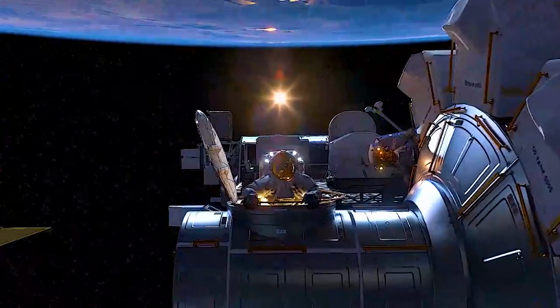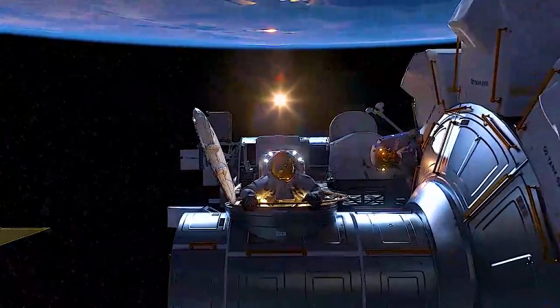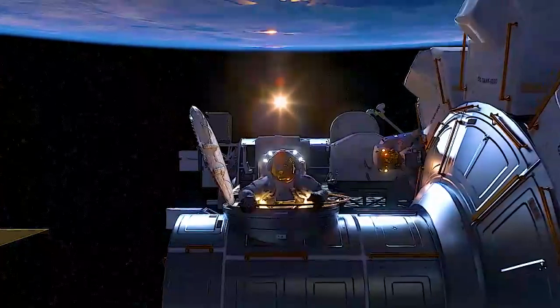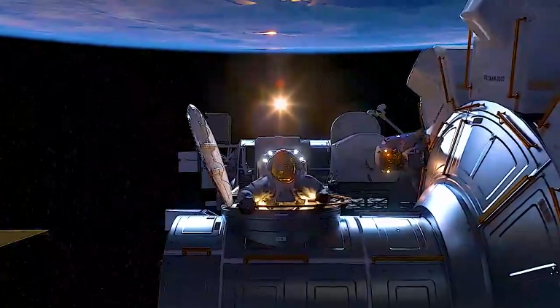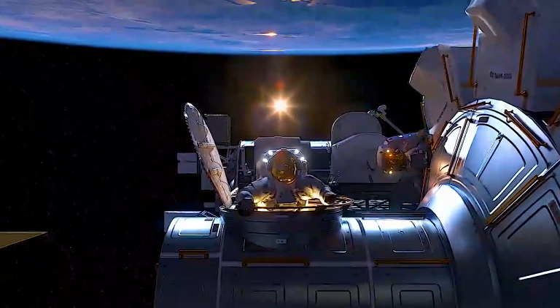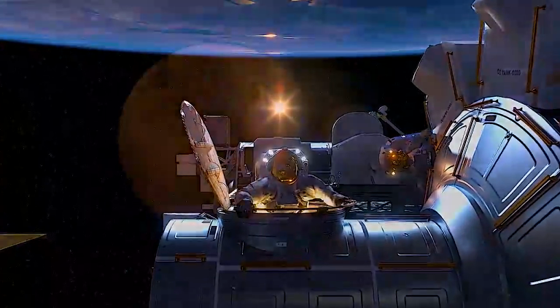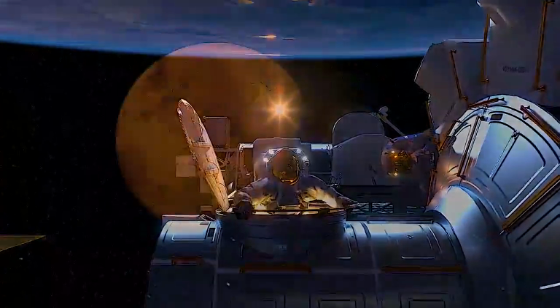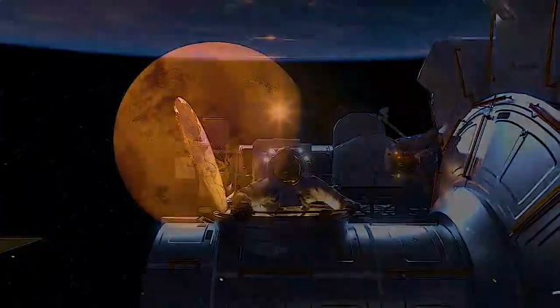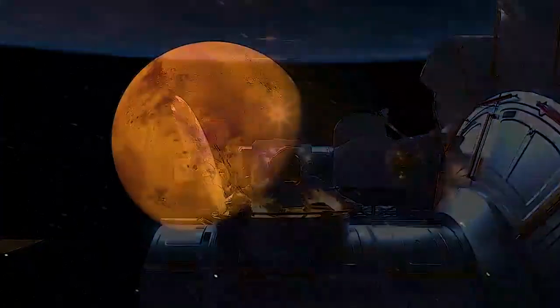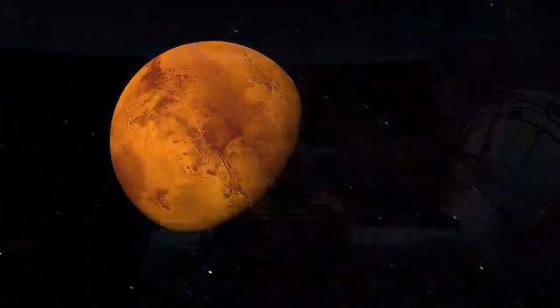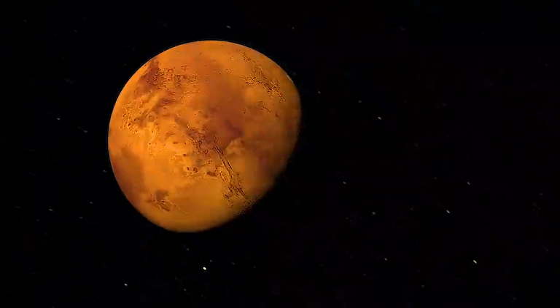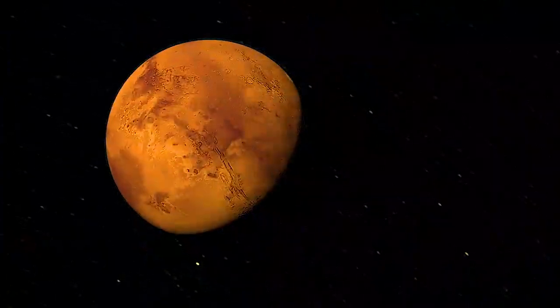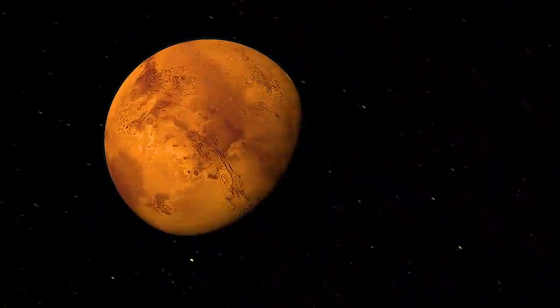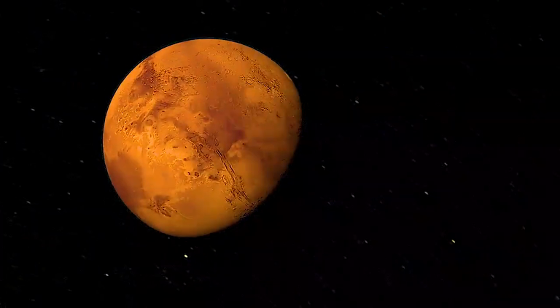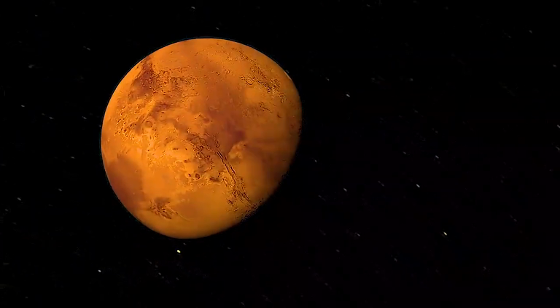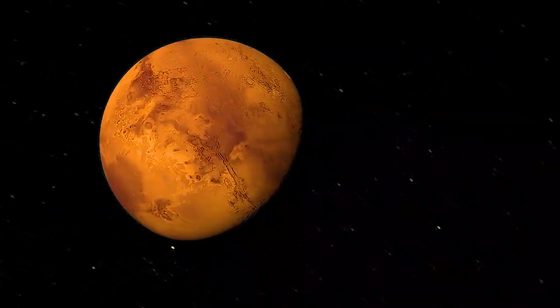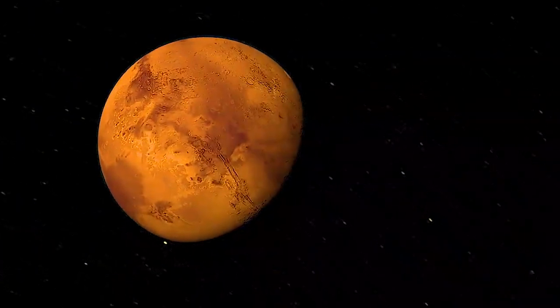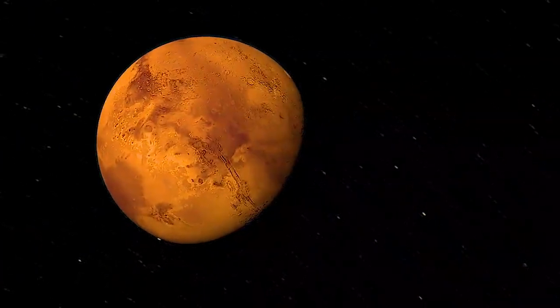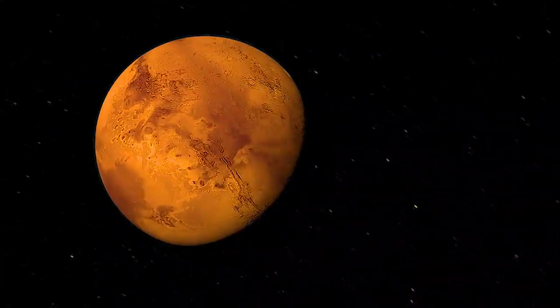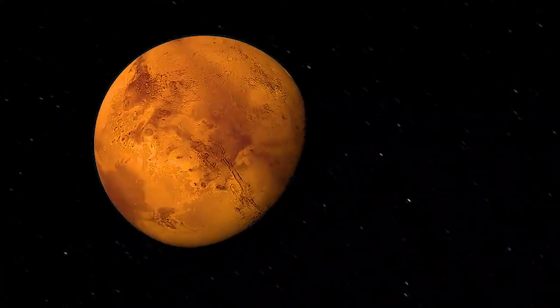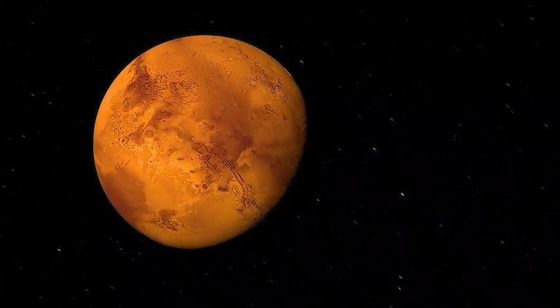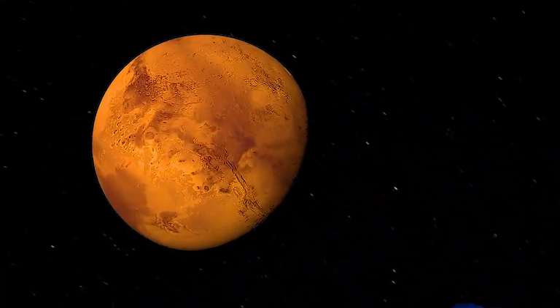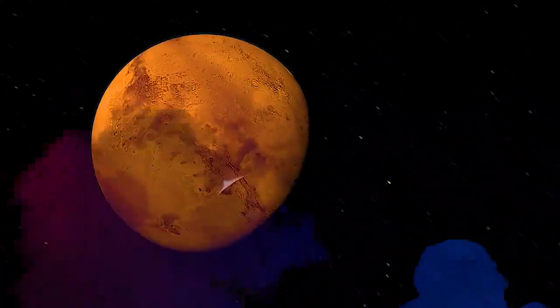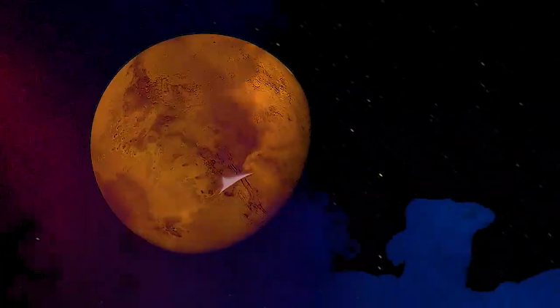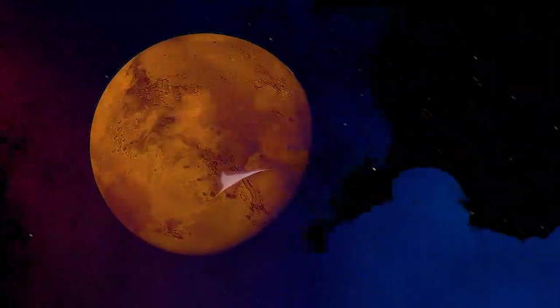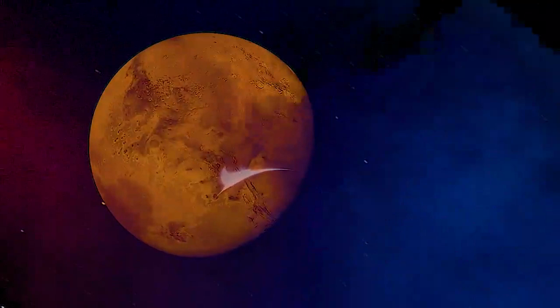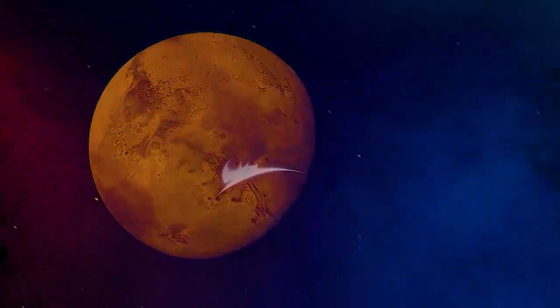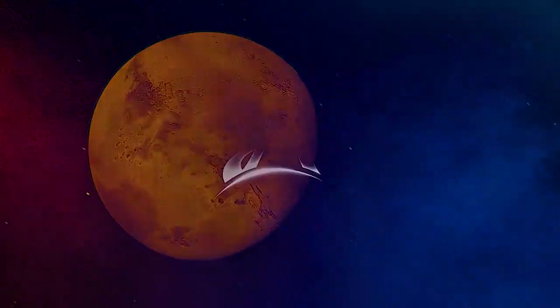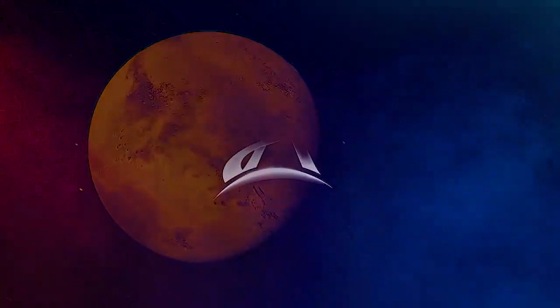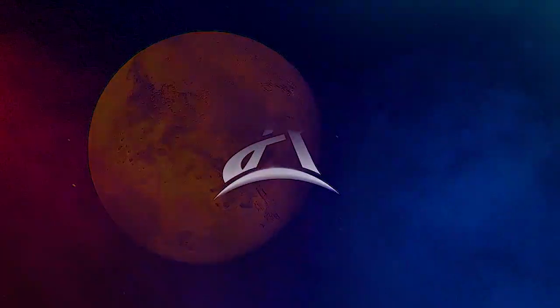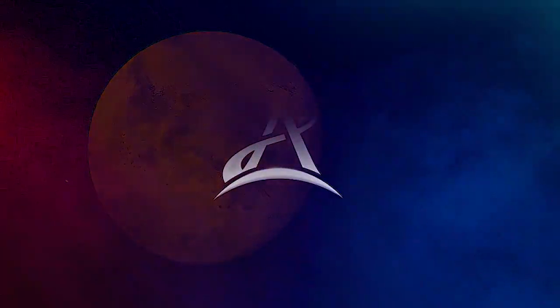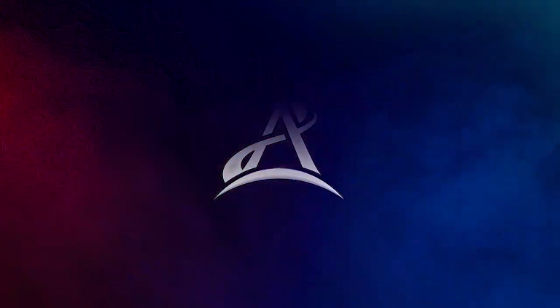The moon will lead the way to Mars, and we should be there within the next couple decades. The moon. Mars.